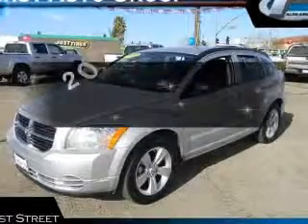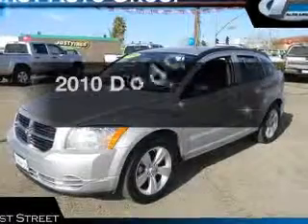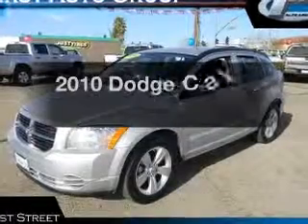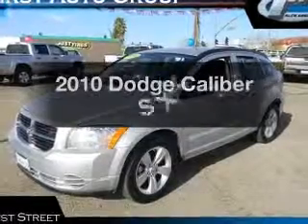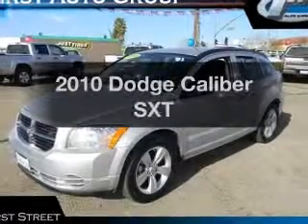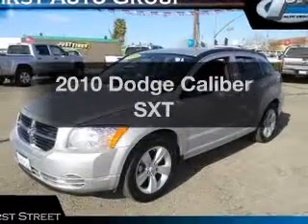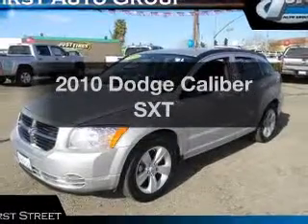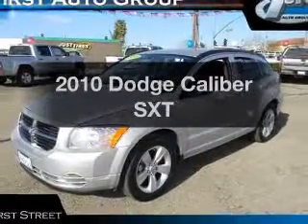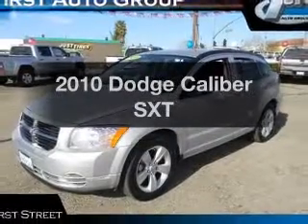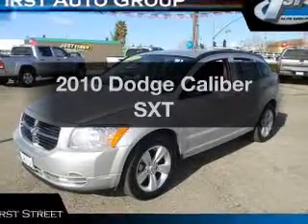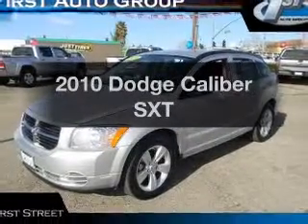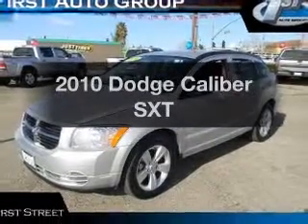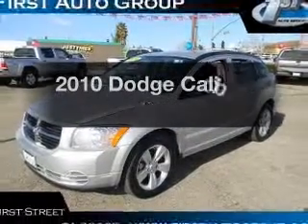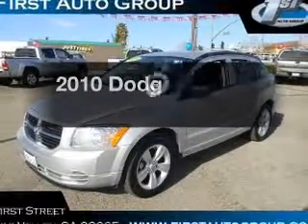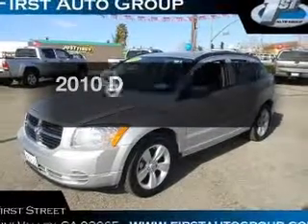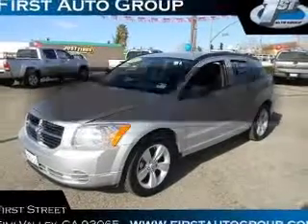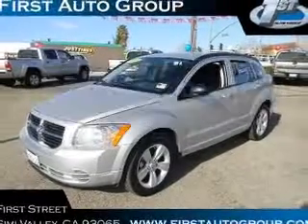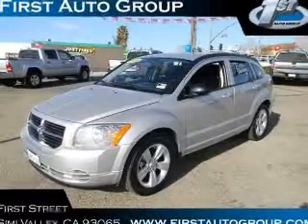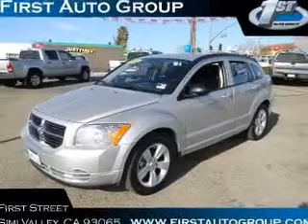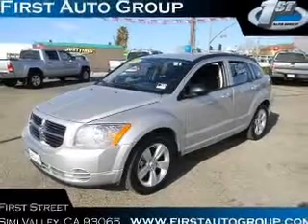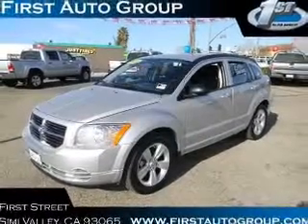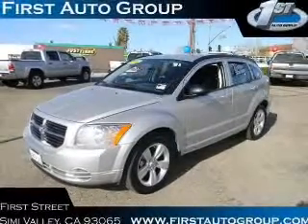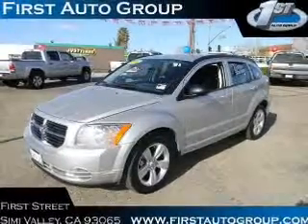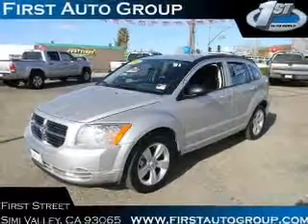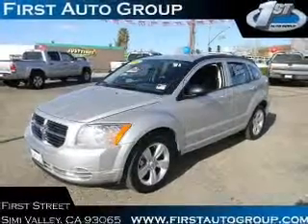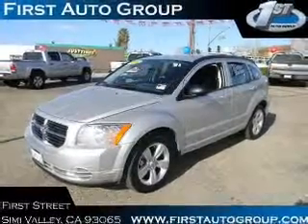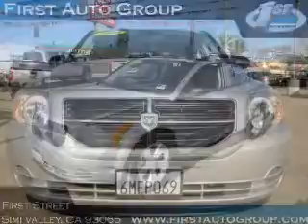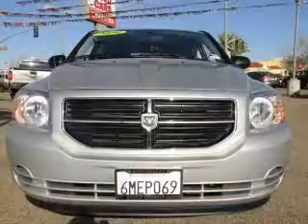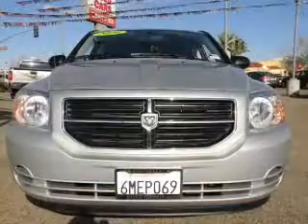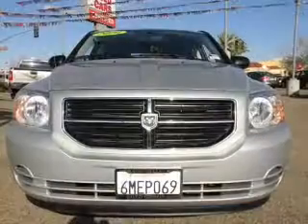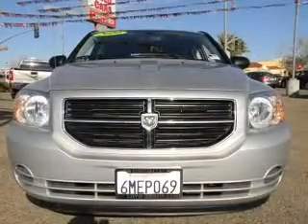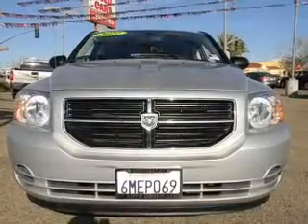Introducing the 2010 Dodge Caliber. If you're looking for a first-rate auto, this one could be yours today.